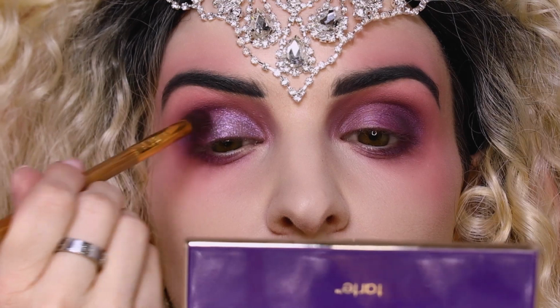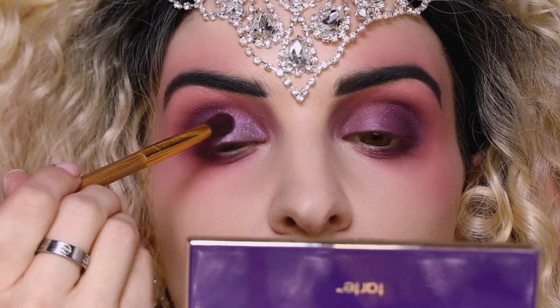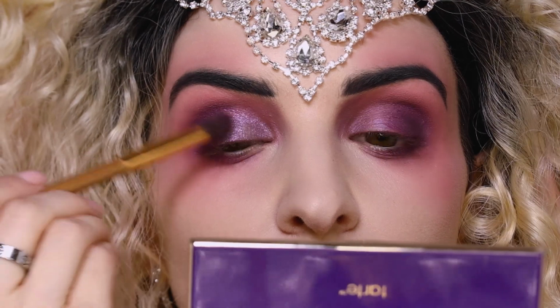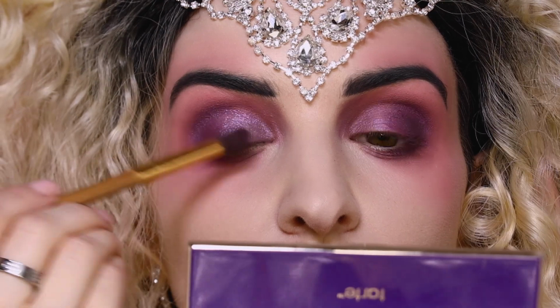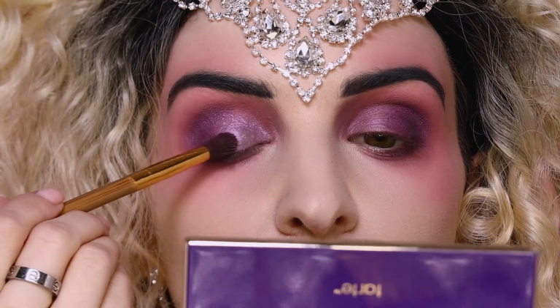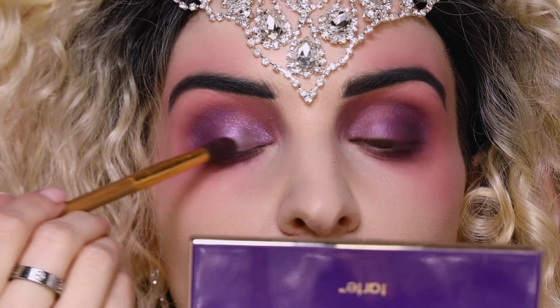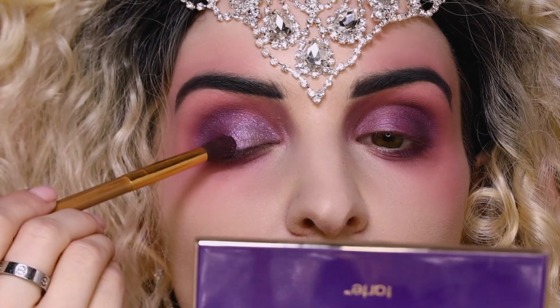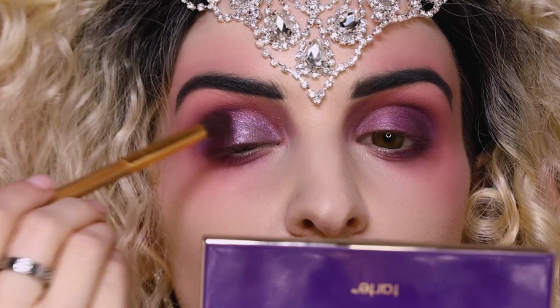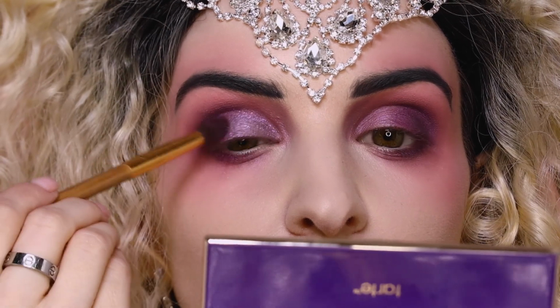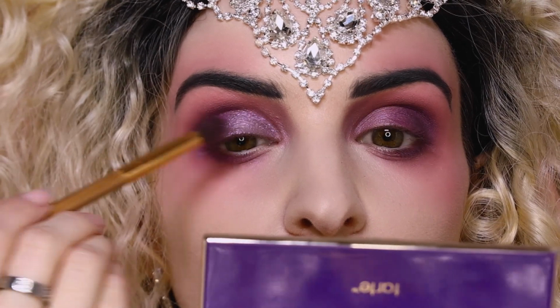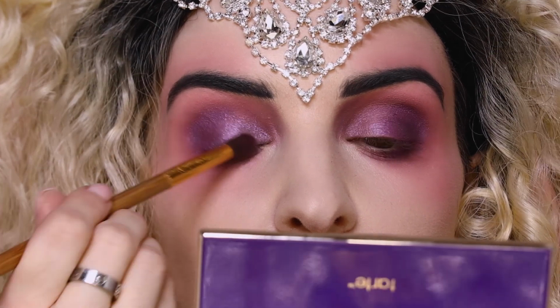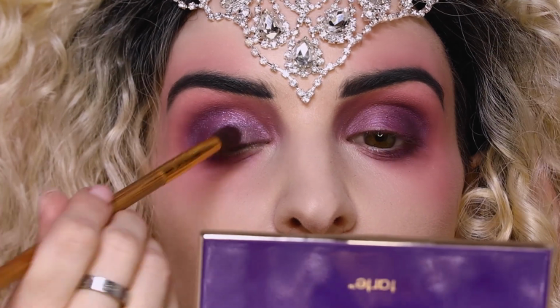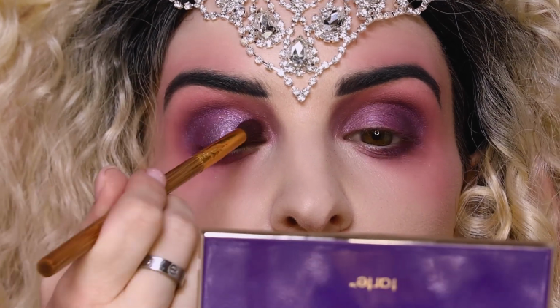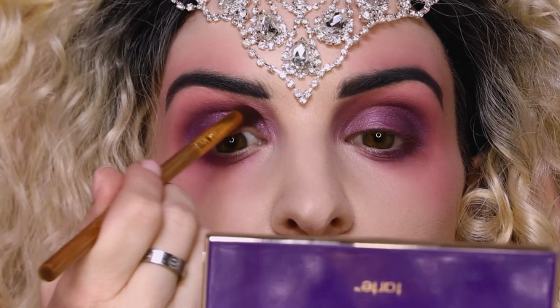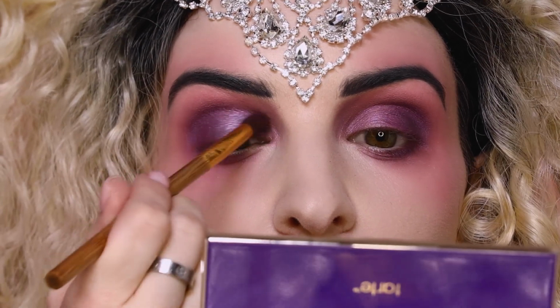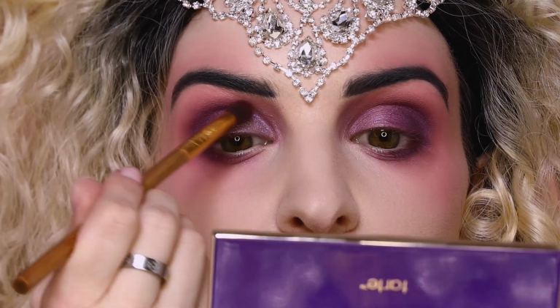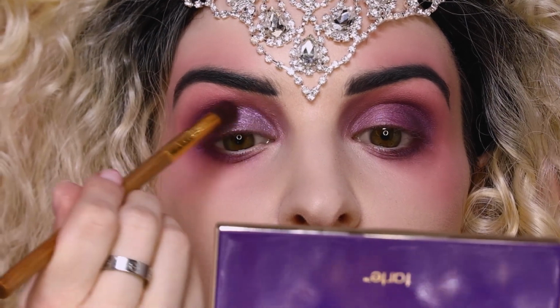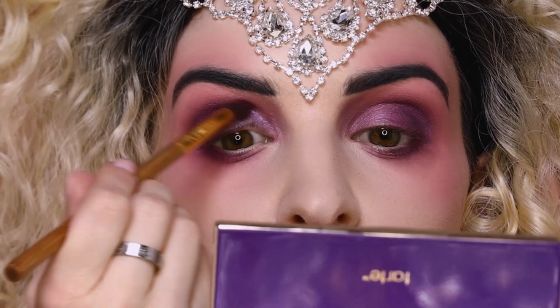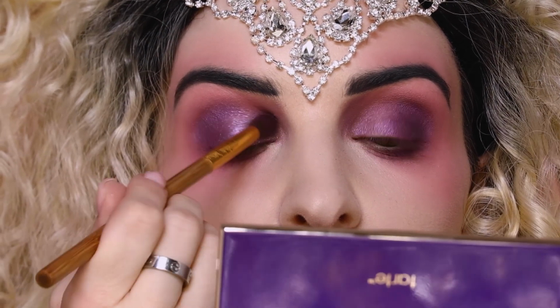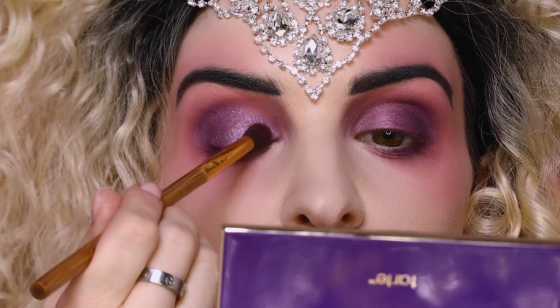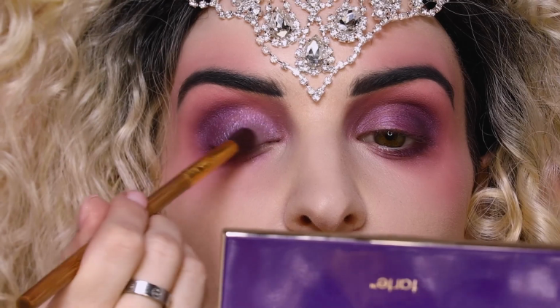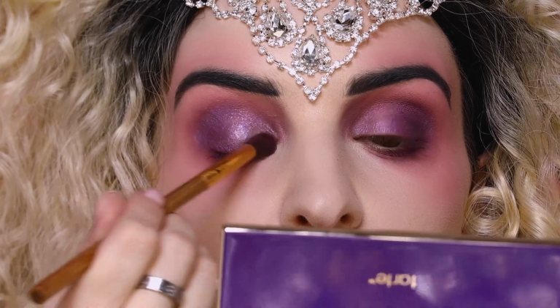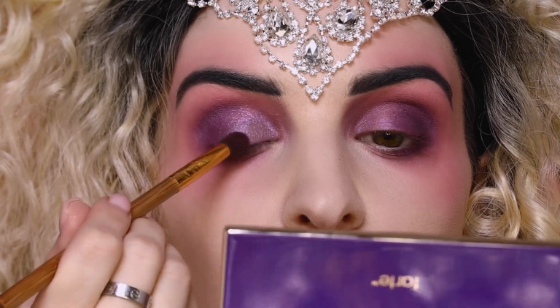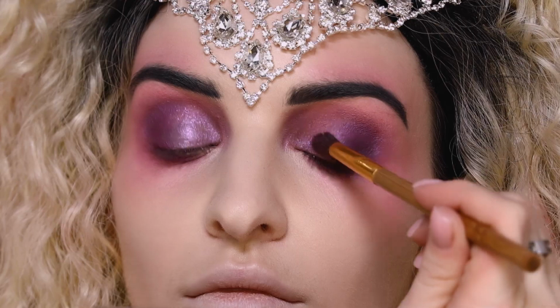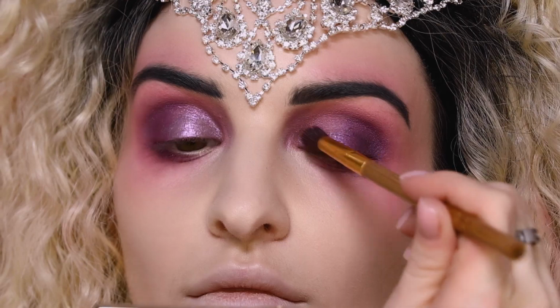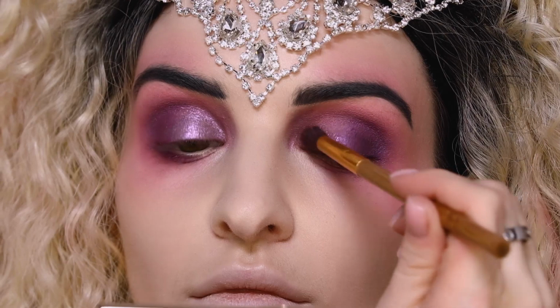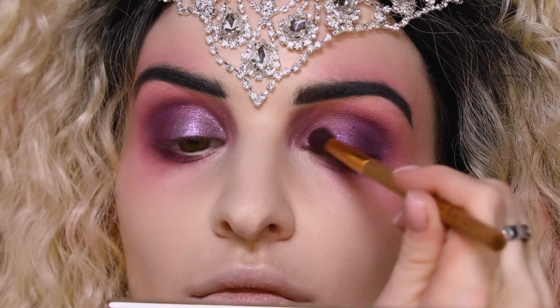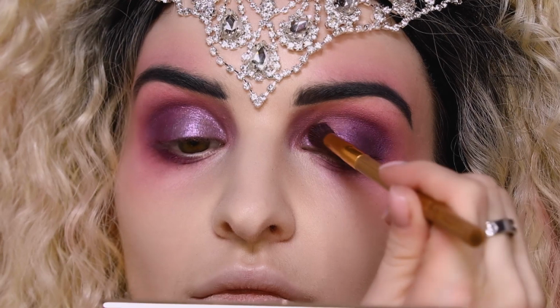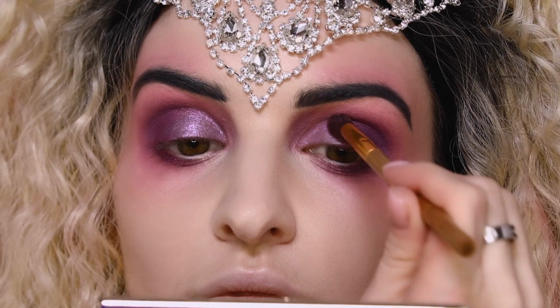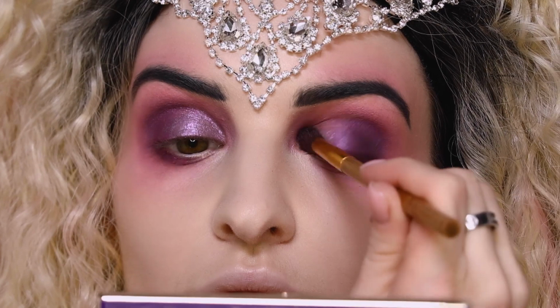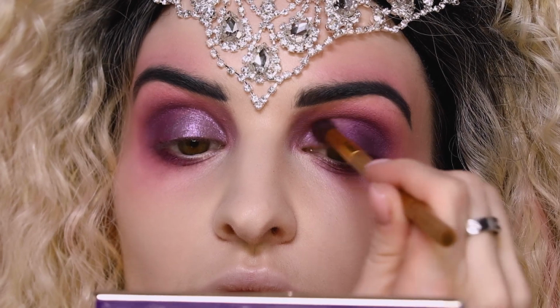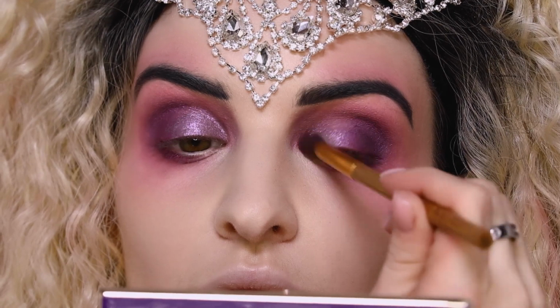Next we're taking our Clay Pot Waterproof Shadow Liner in Crystal Ball and just applying that right to the inner corners of the lid.